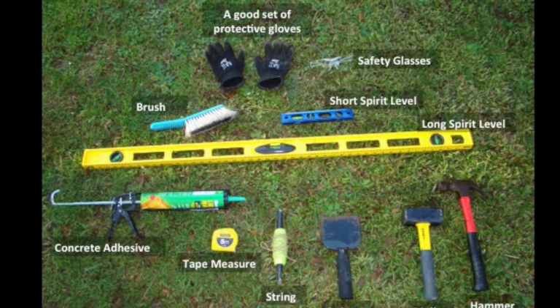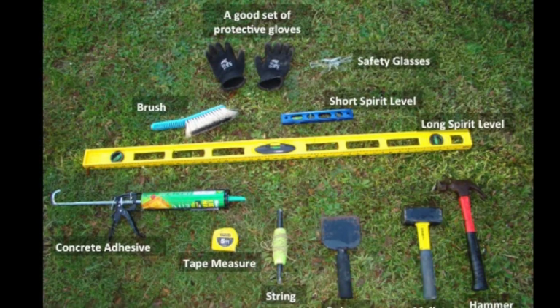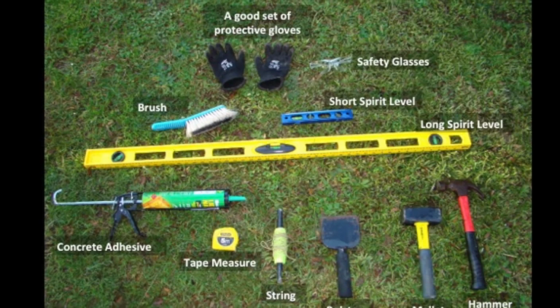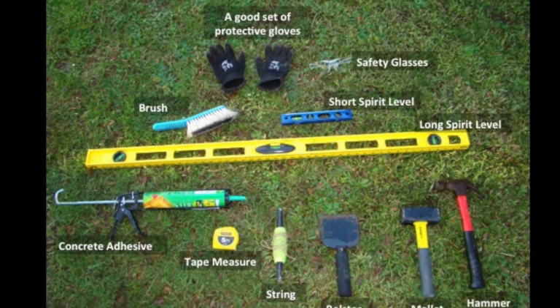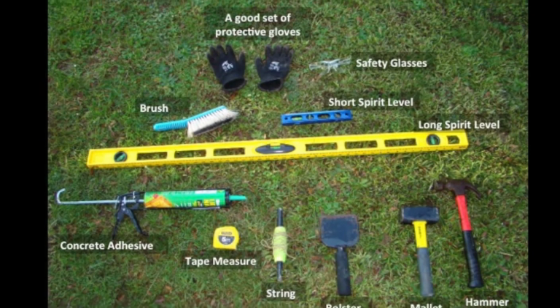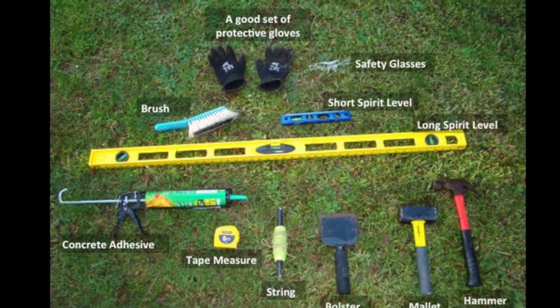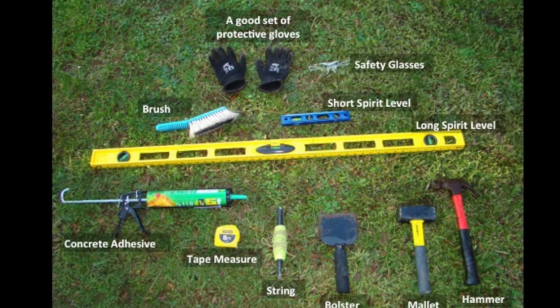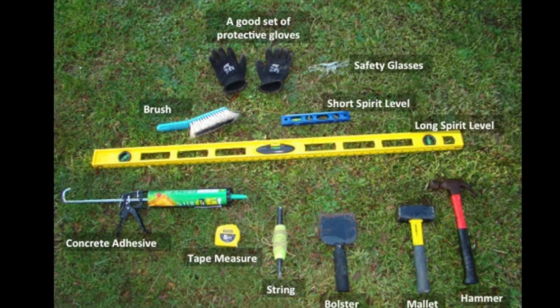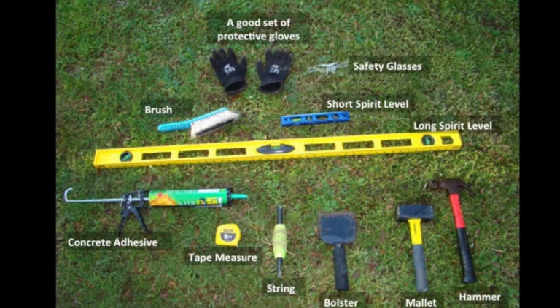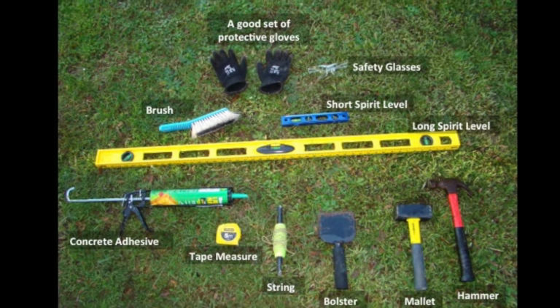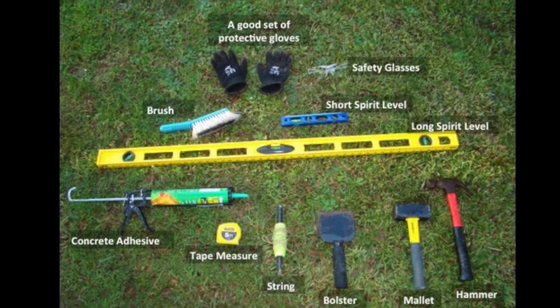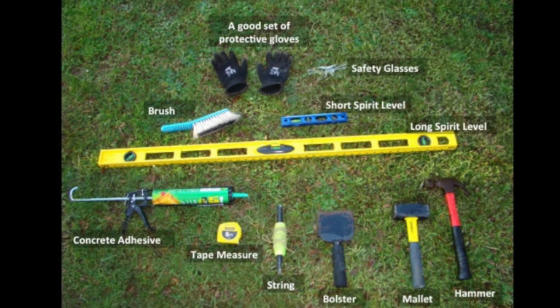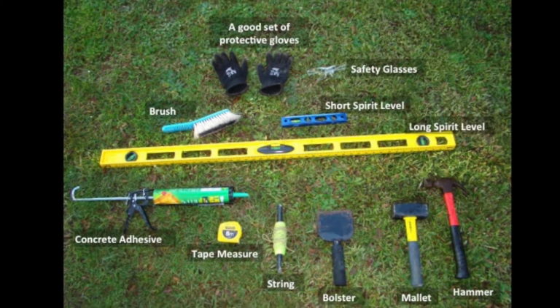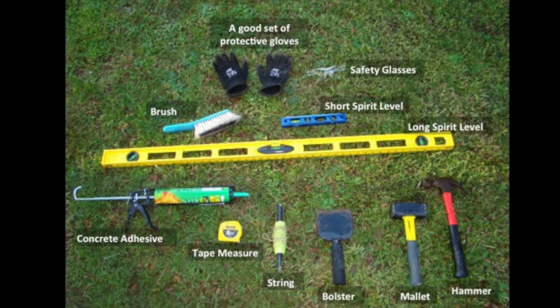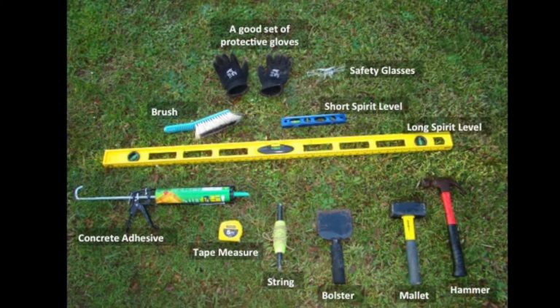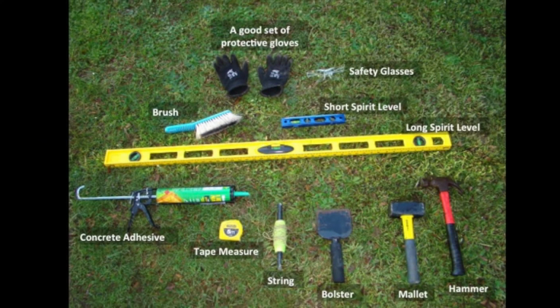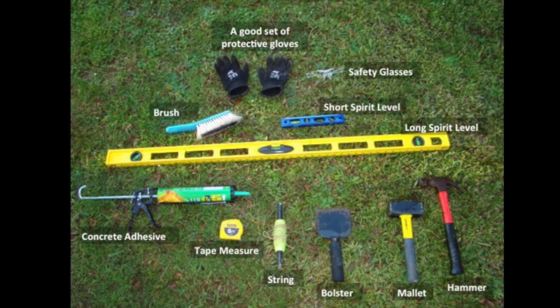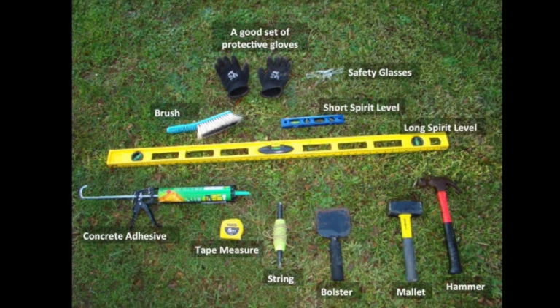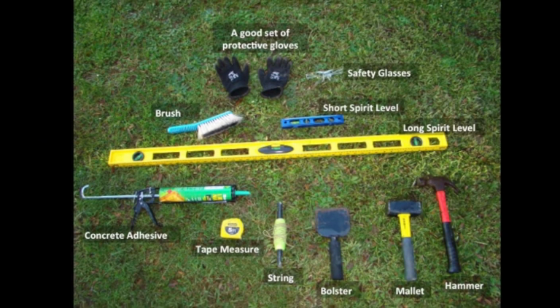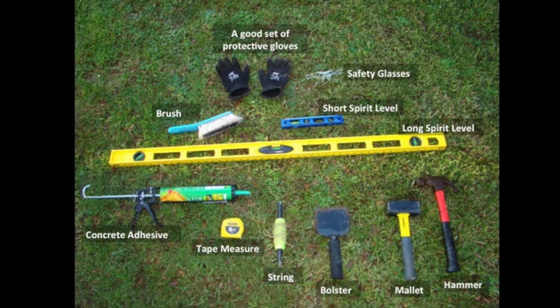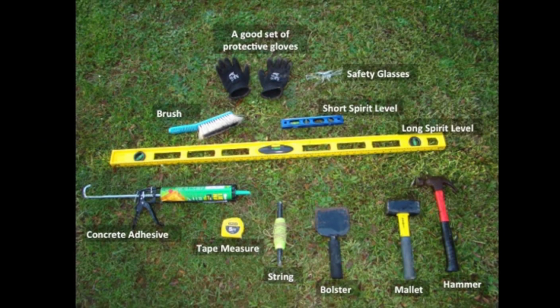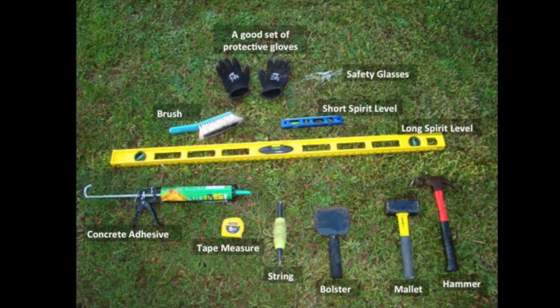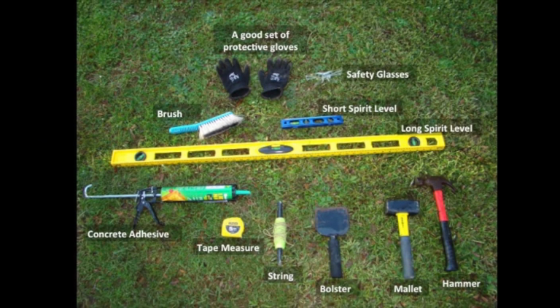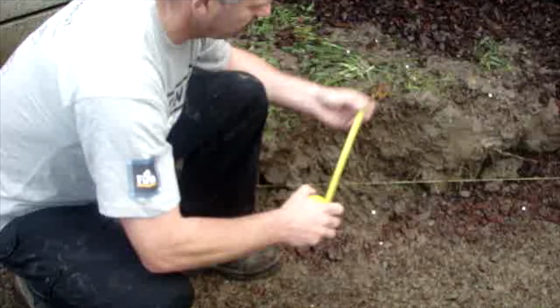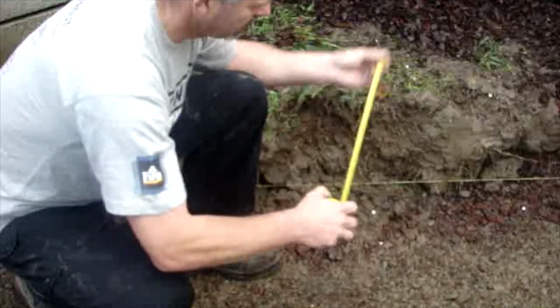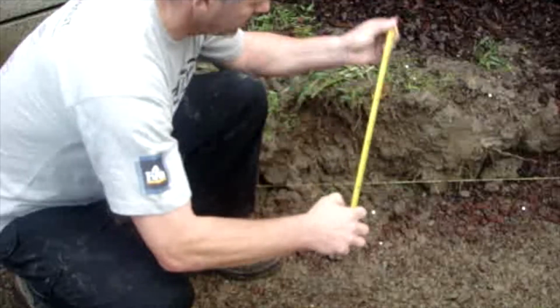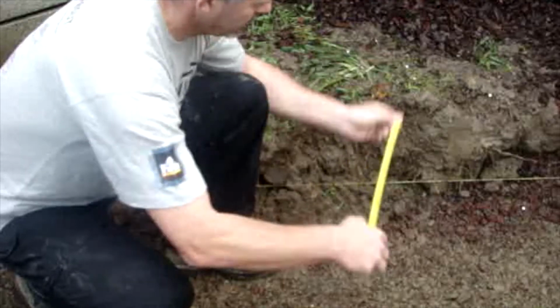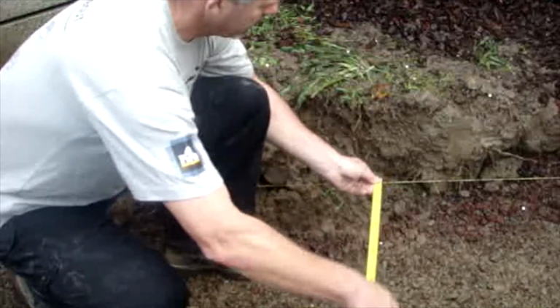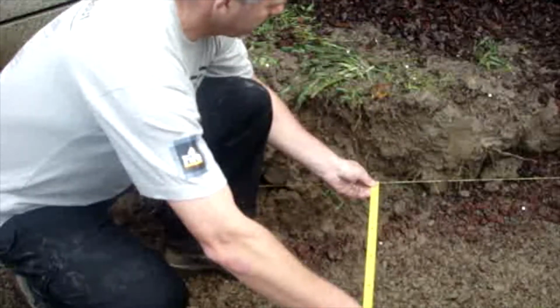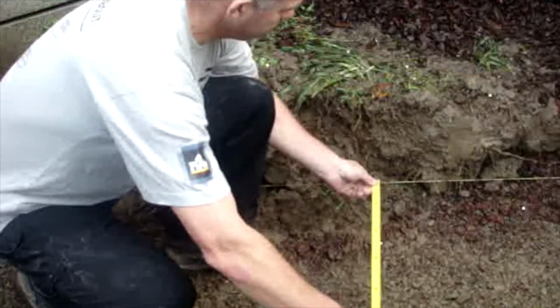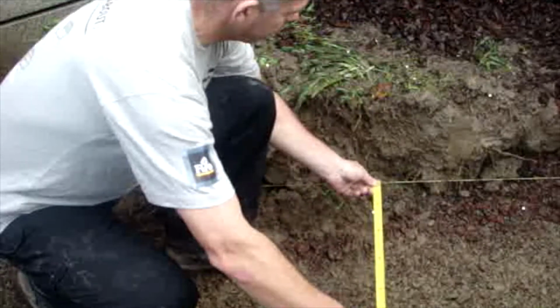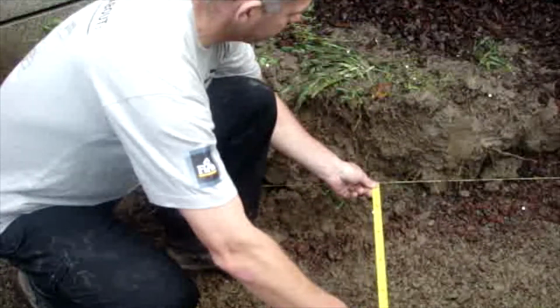These are the tools you will require to build your Firth garden wall retaining wall.